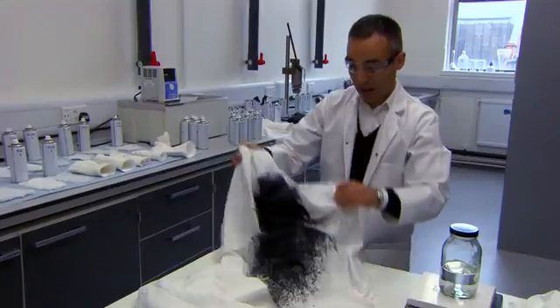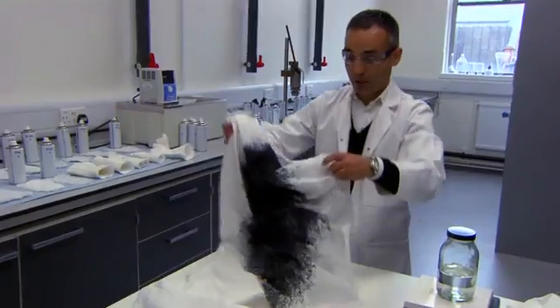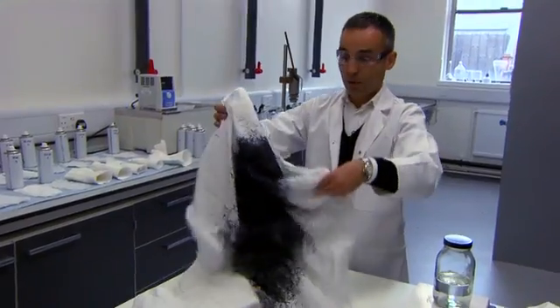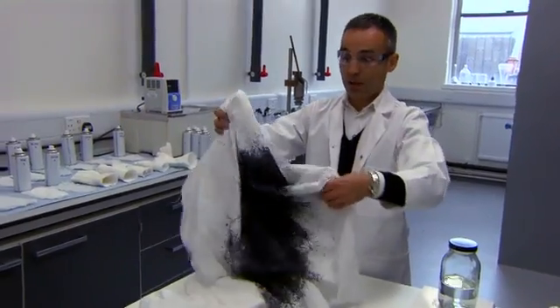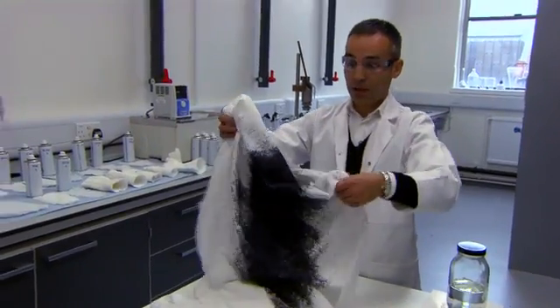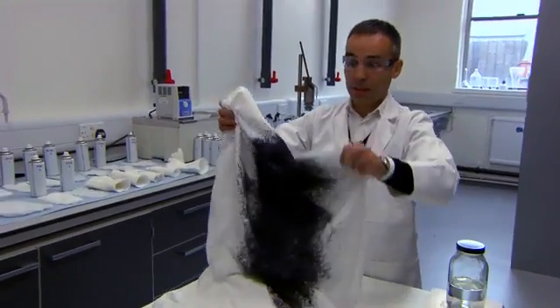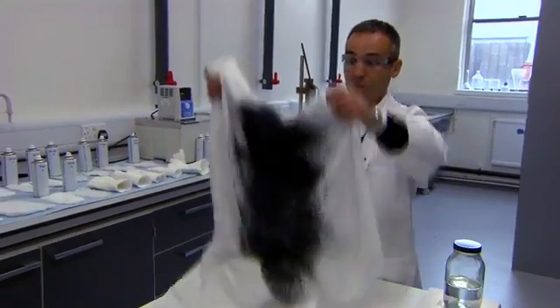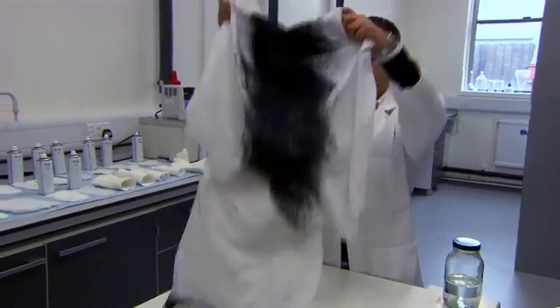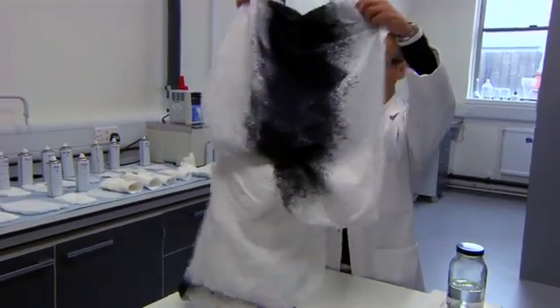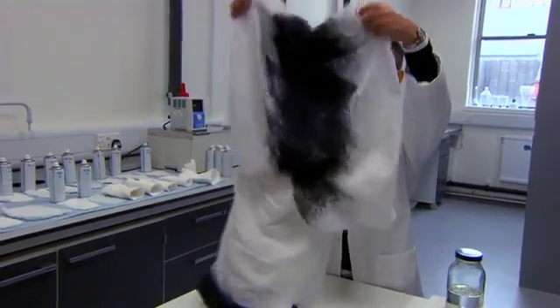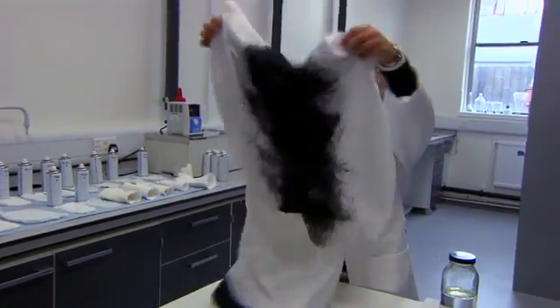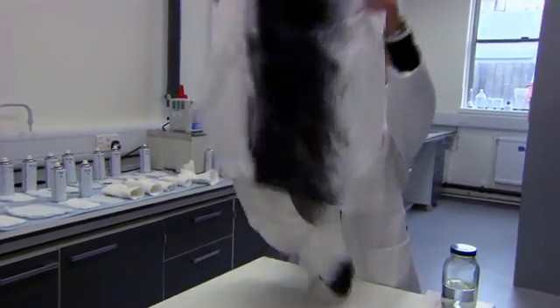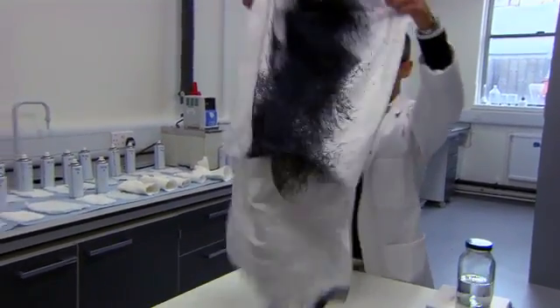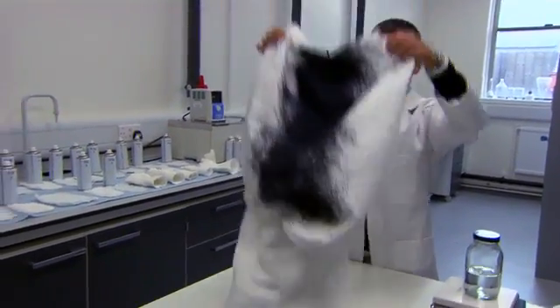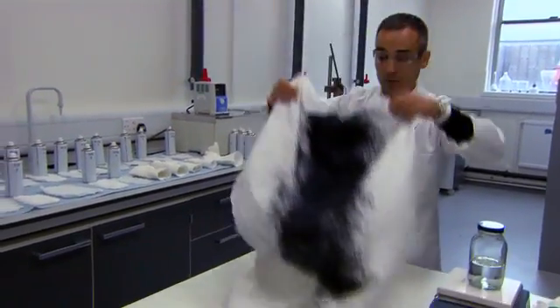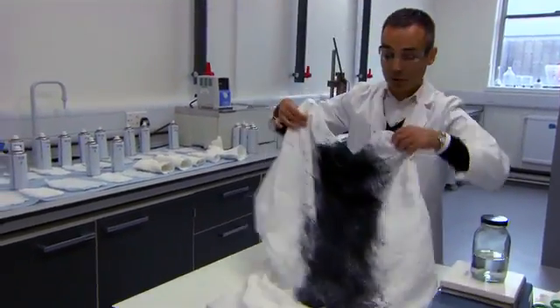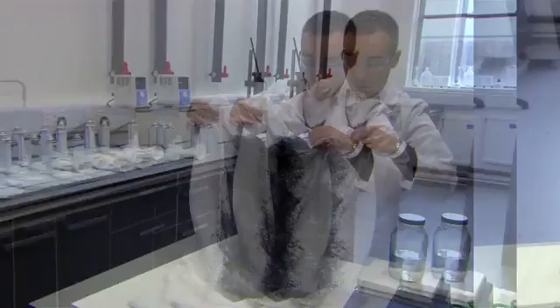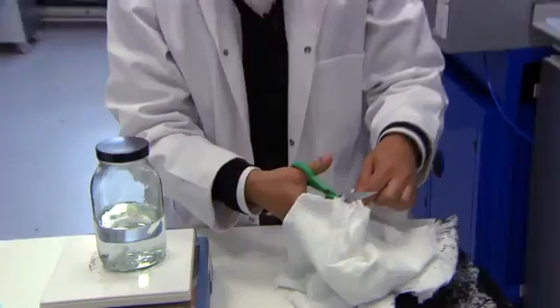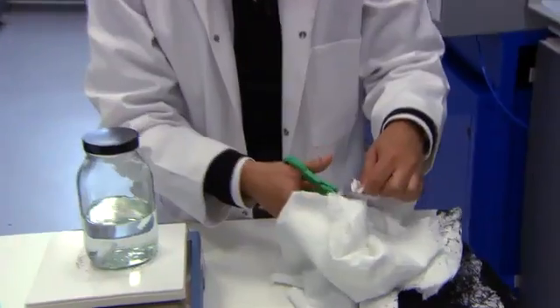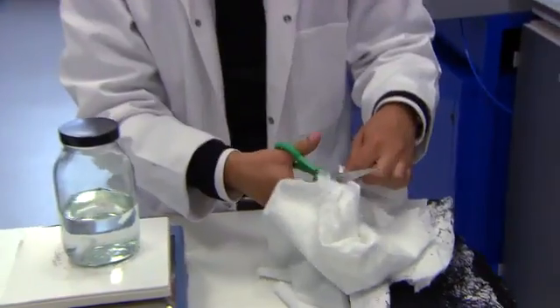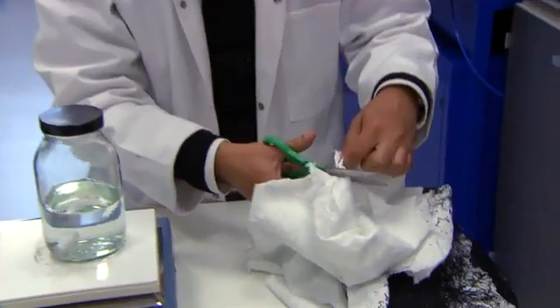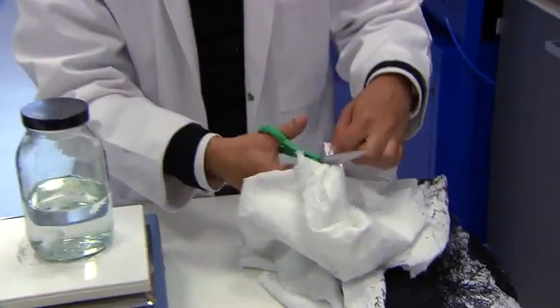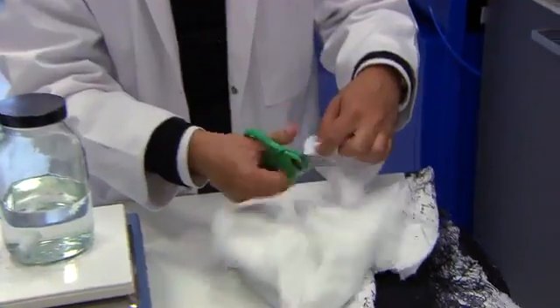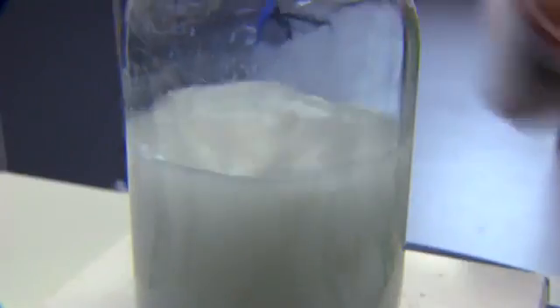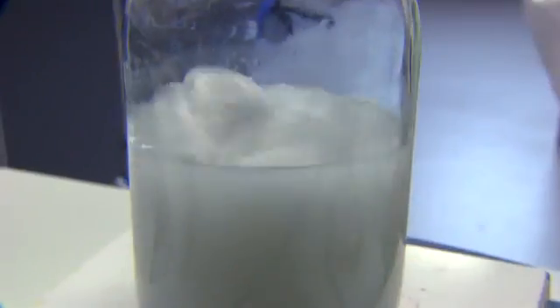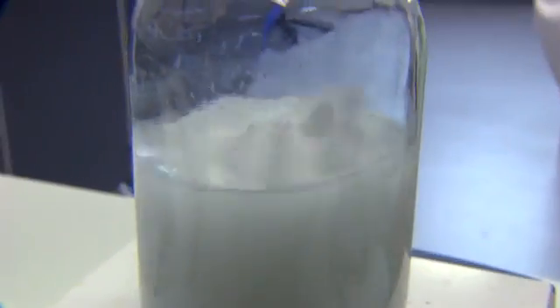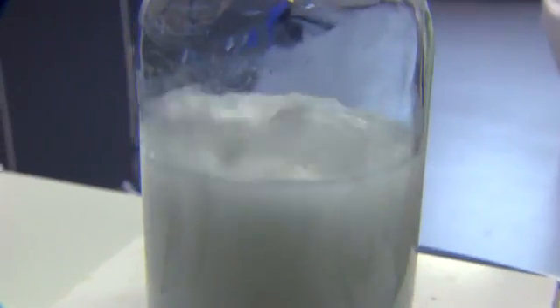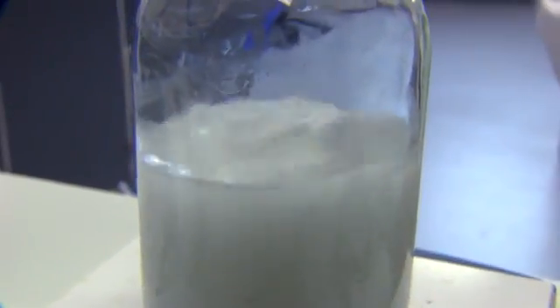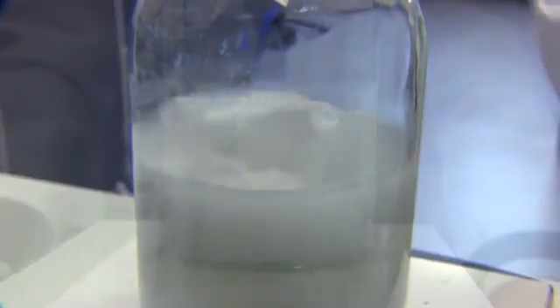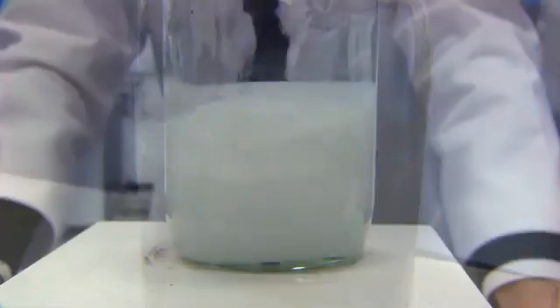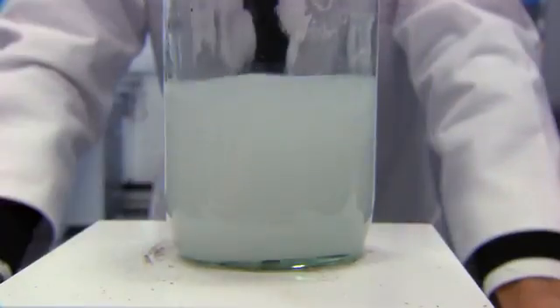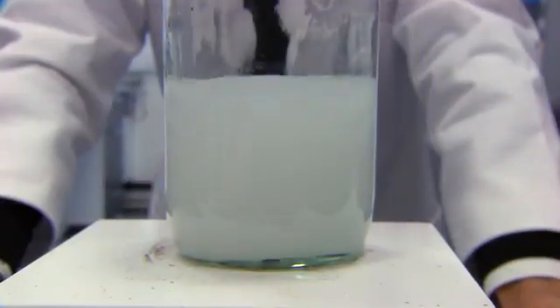It can be removed, washed, and re-worn, or if you prefer, just dissolve it and start over.